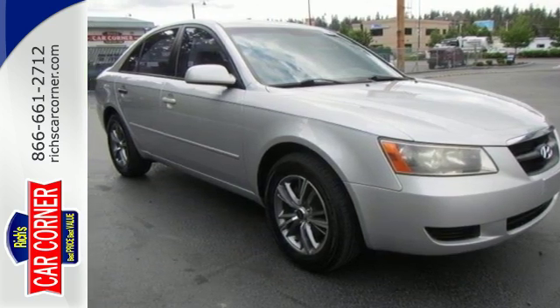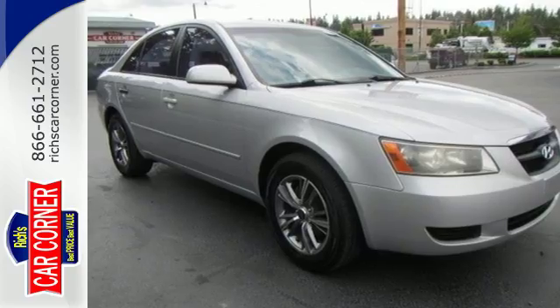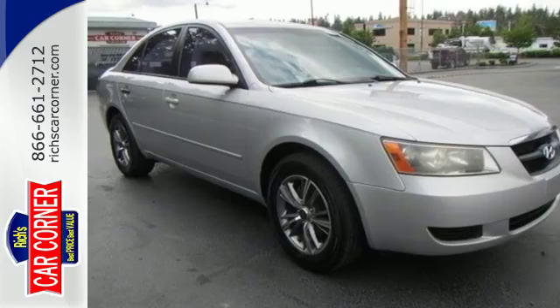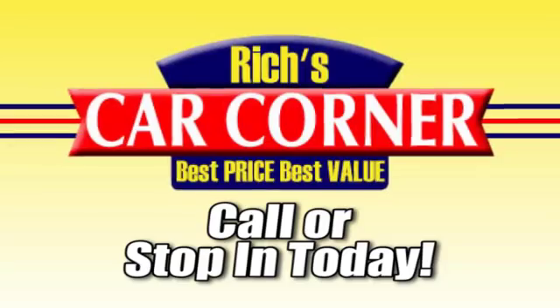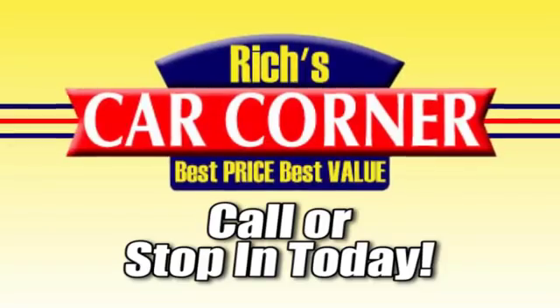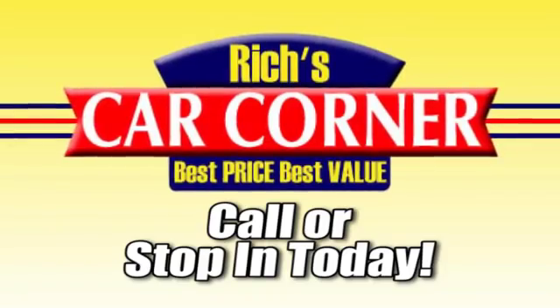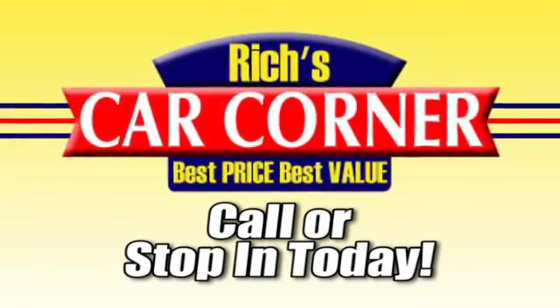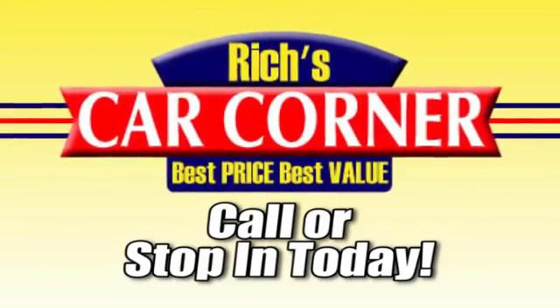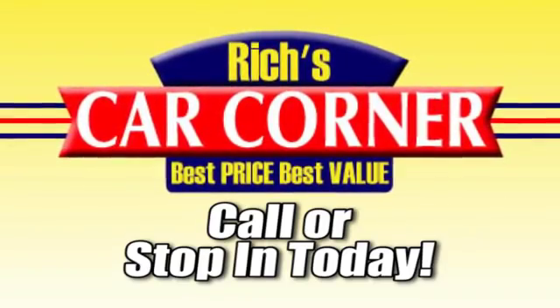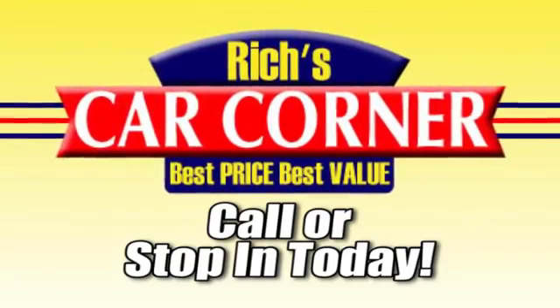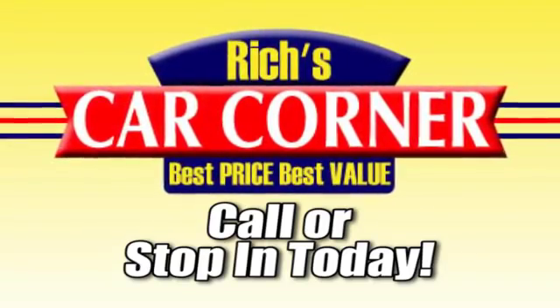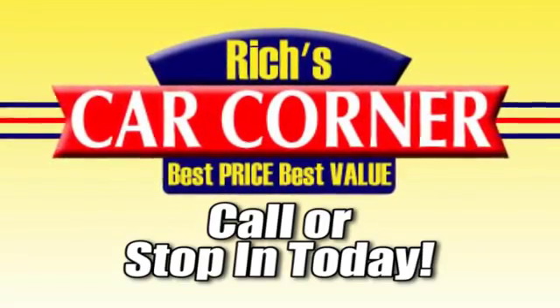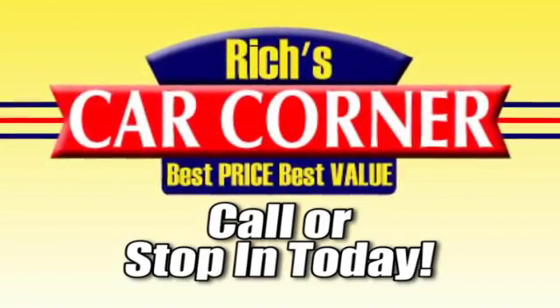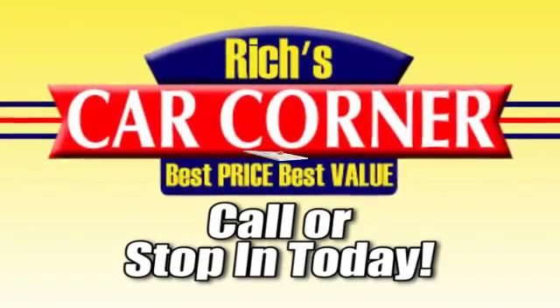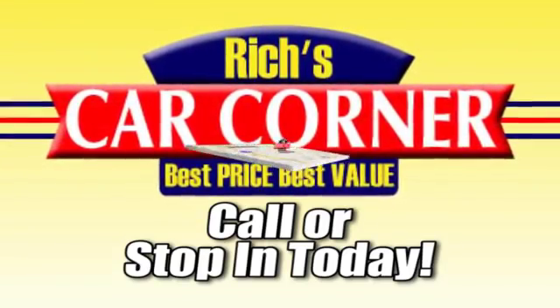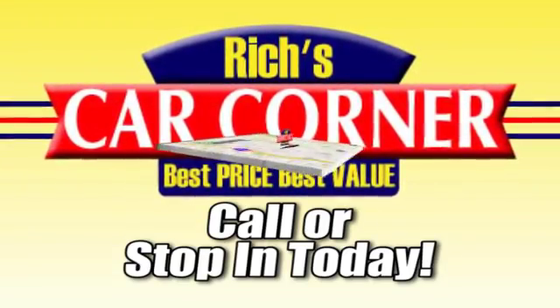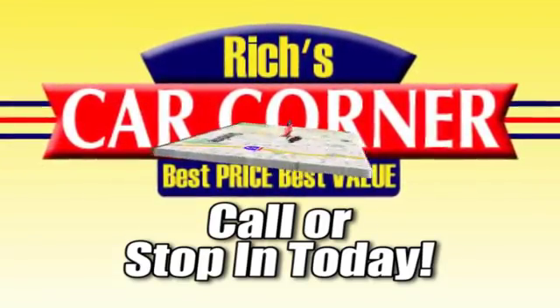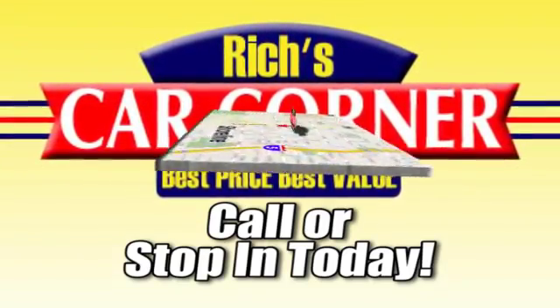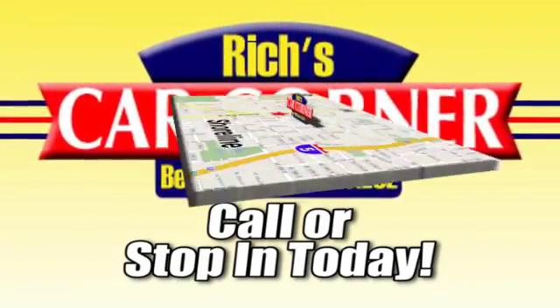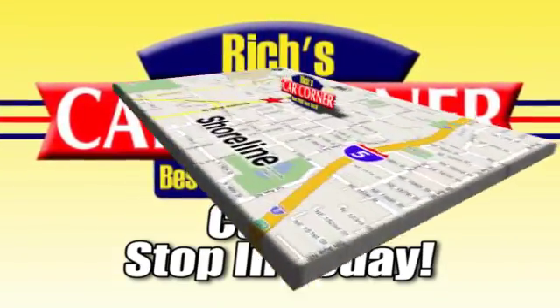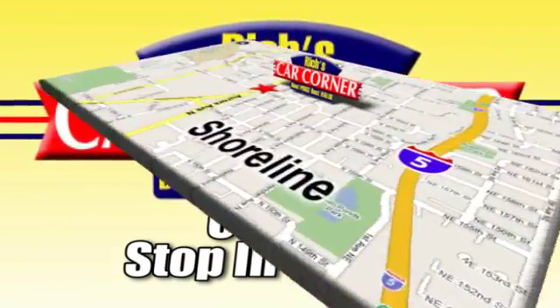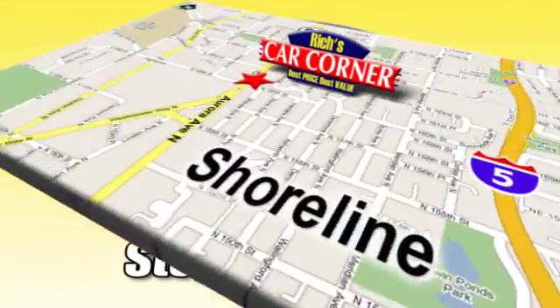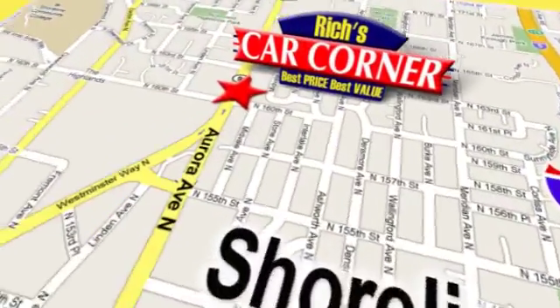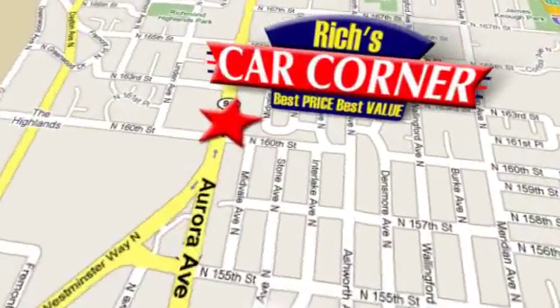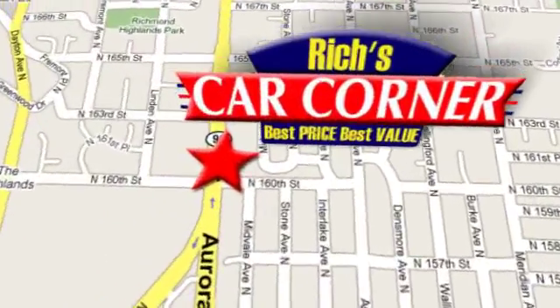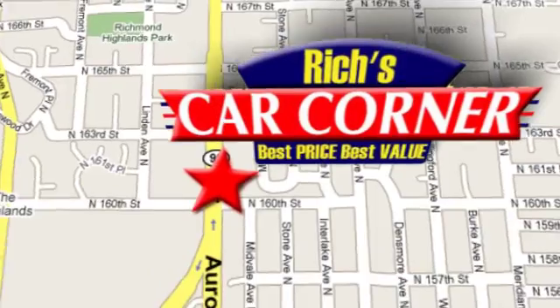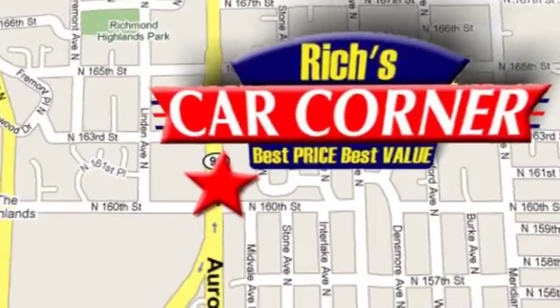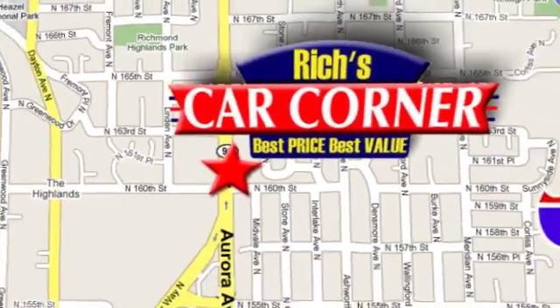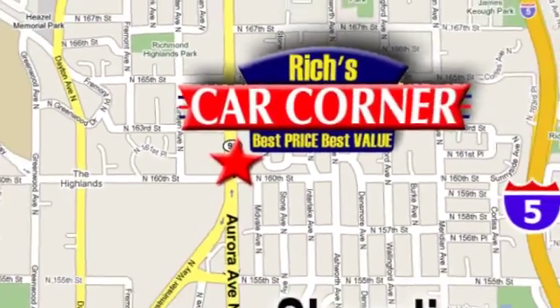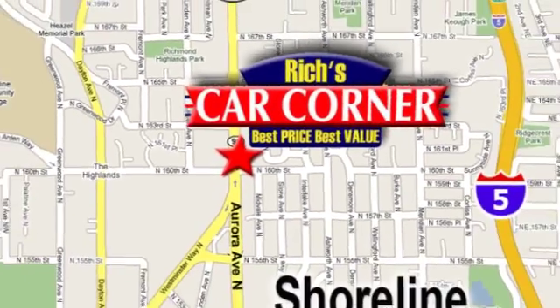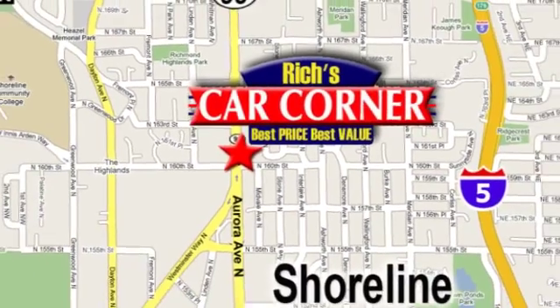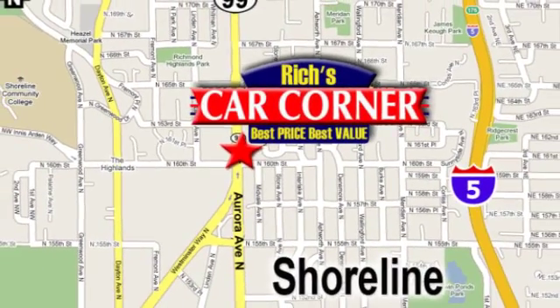Call or stop into Rich's Car Corner today. We're conveniently located at 16004 Aurora Avenue North, just north of downtown Seattle.